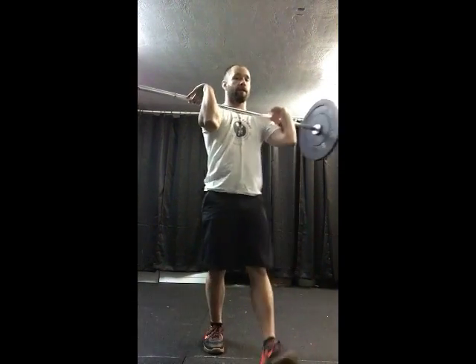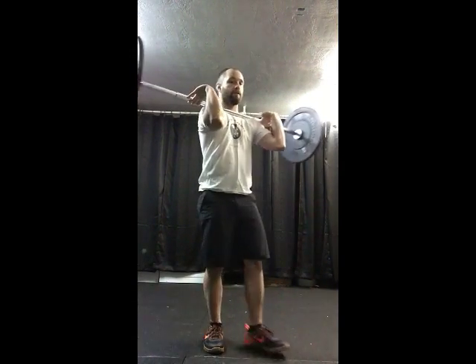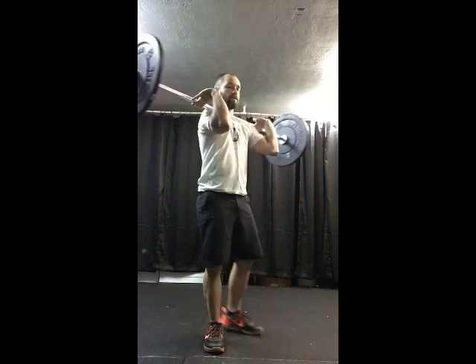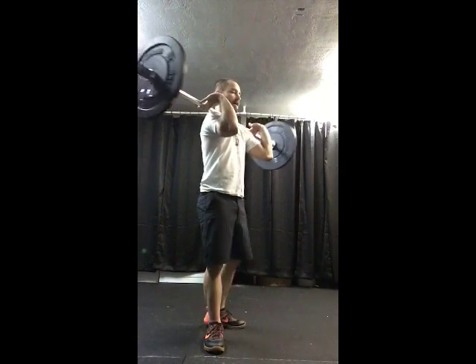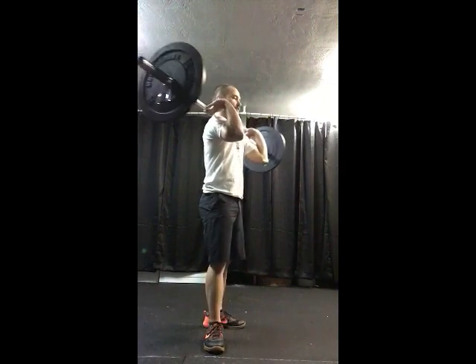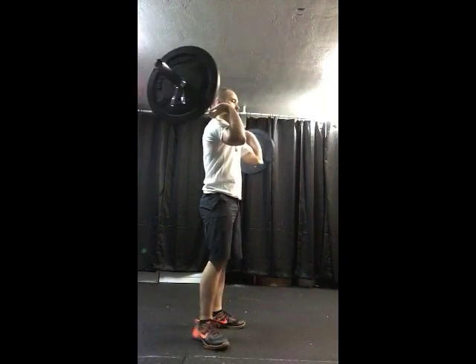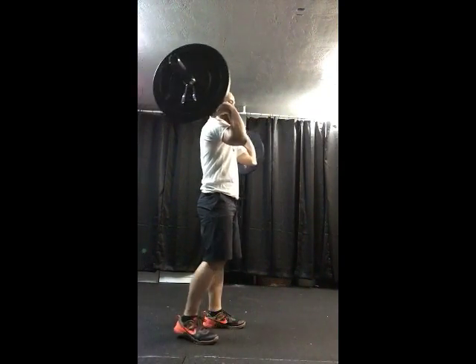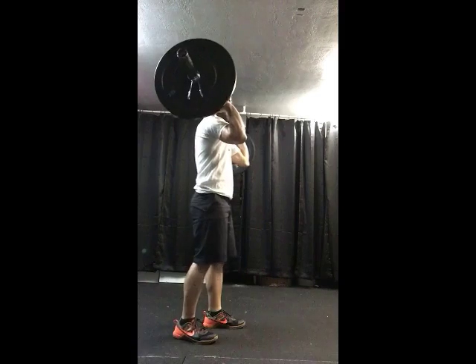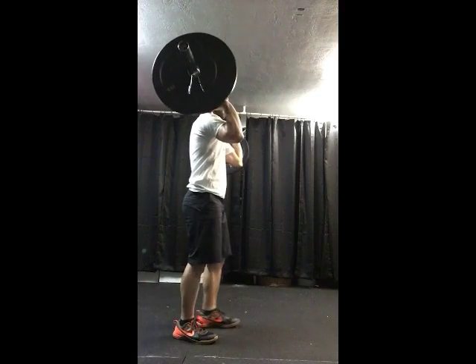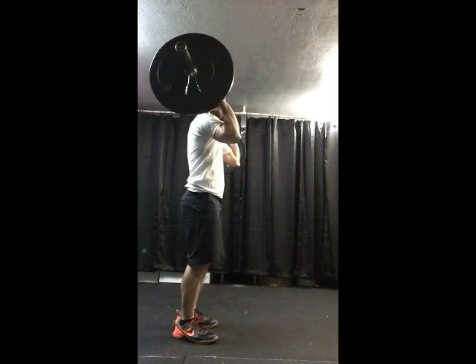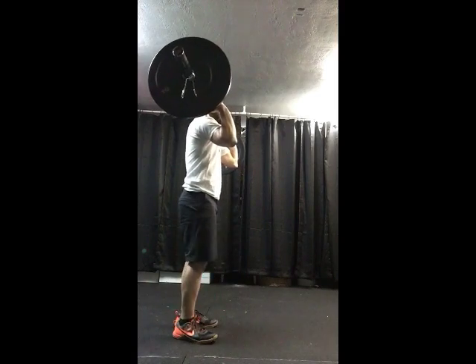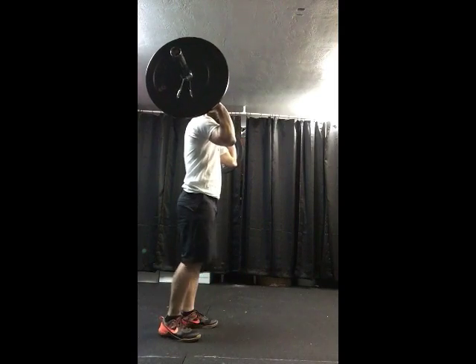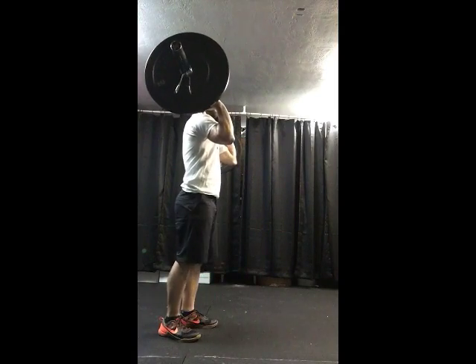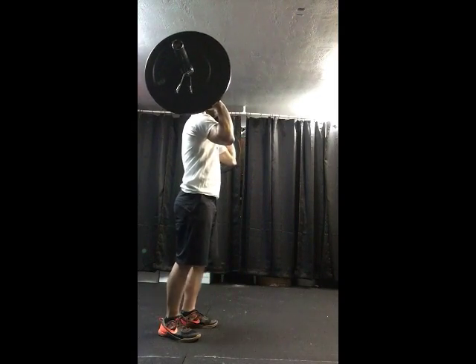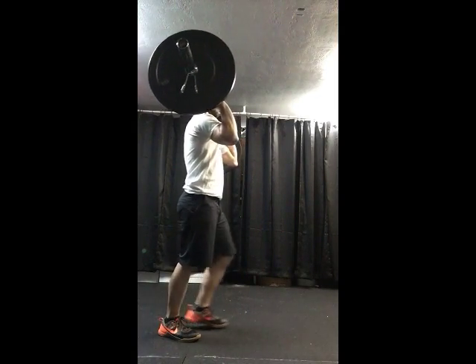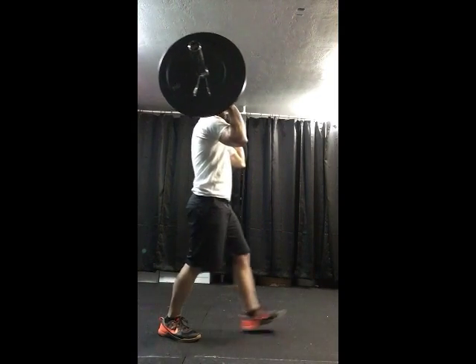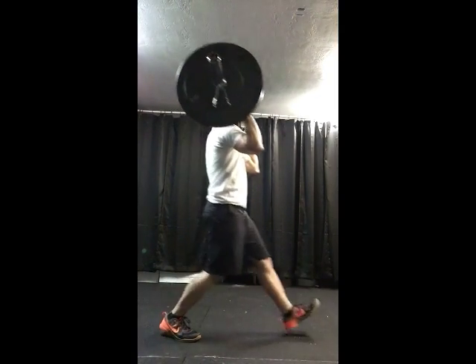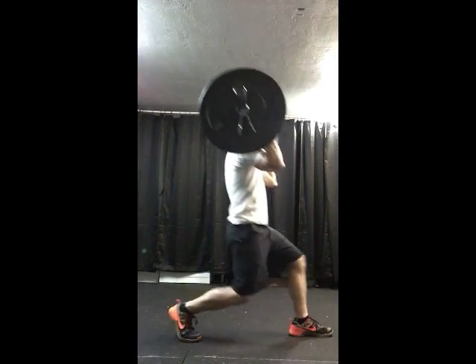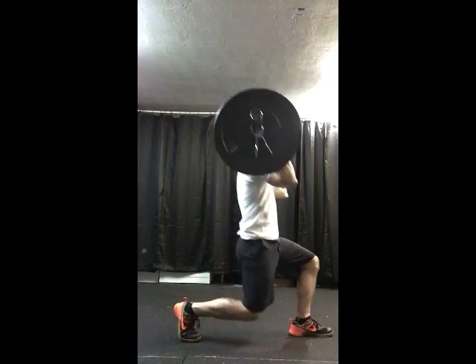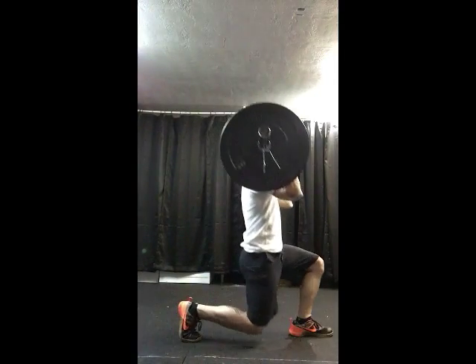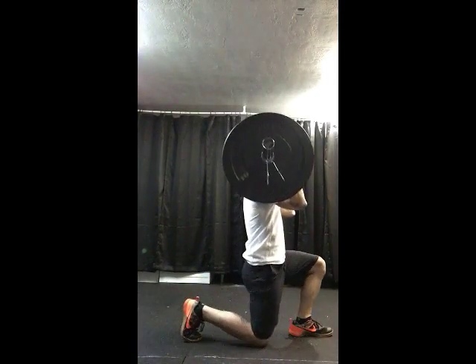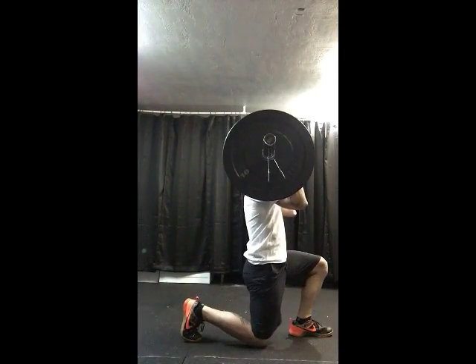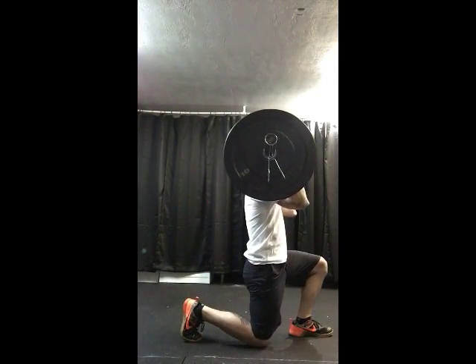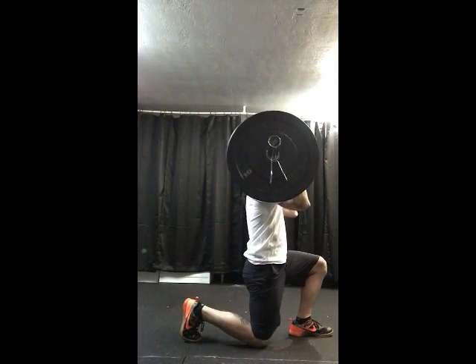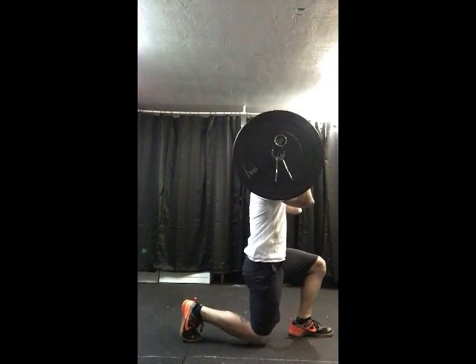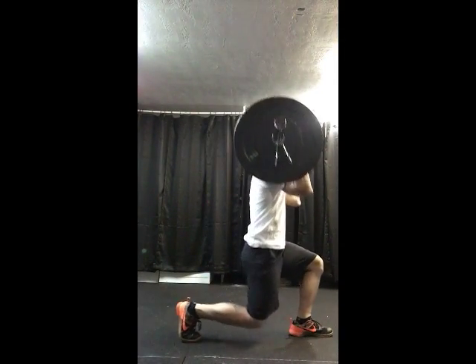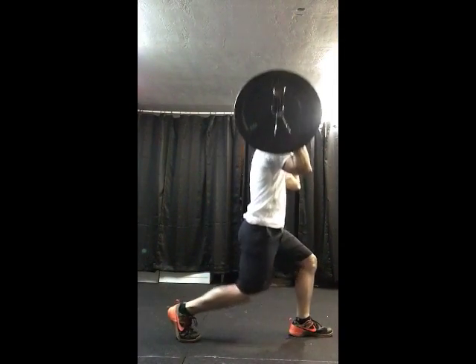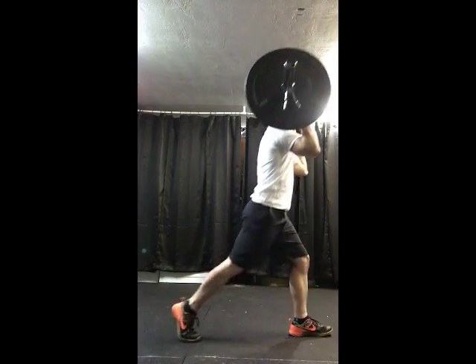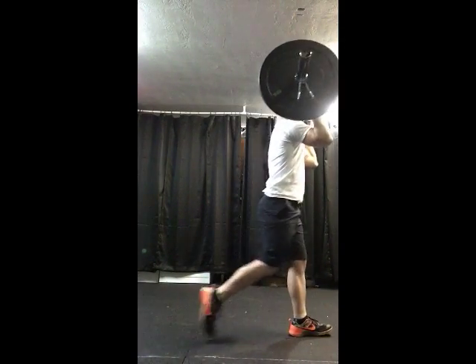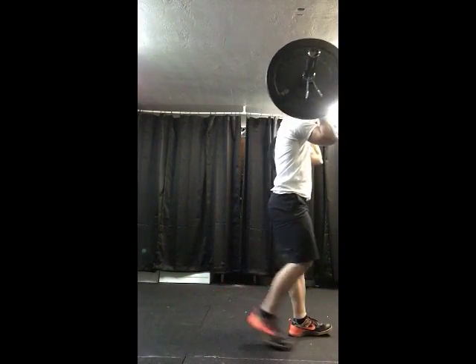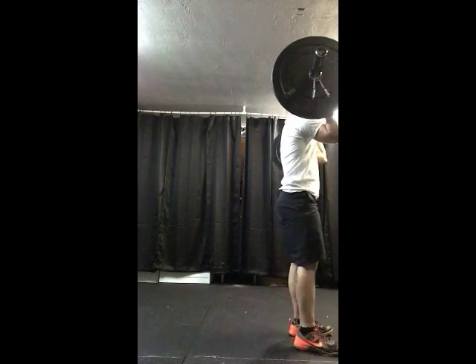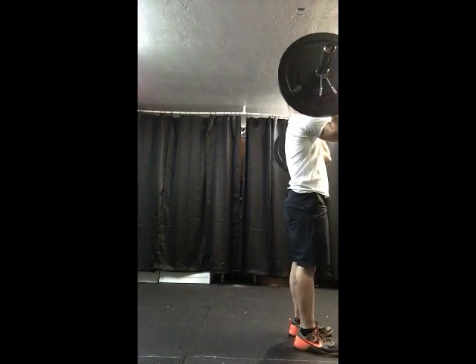Here's the side view. We're going to lunge, good posture, and back up.